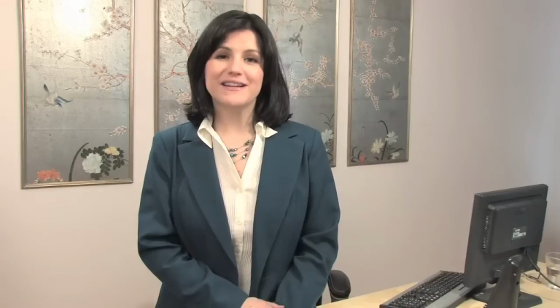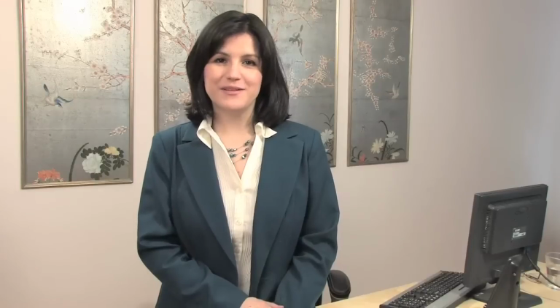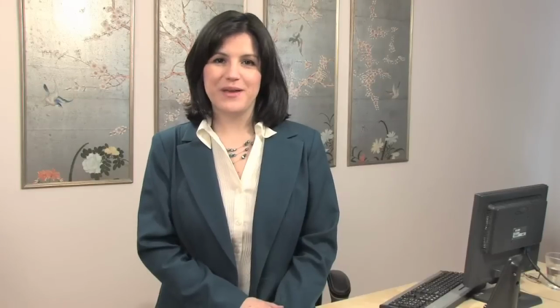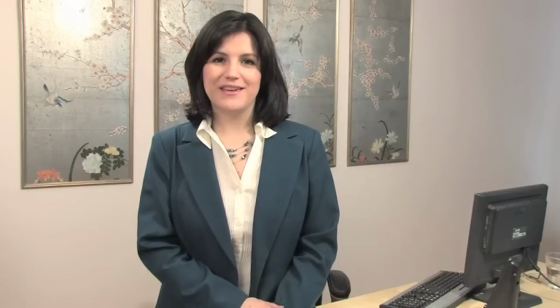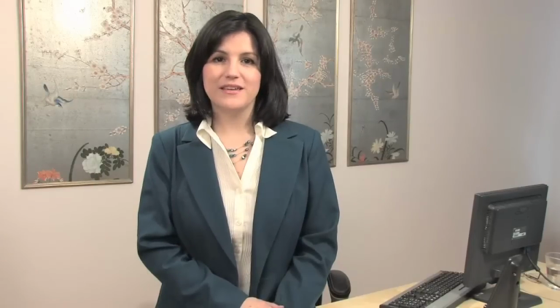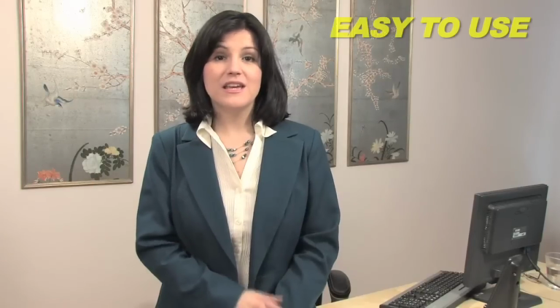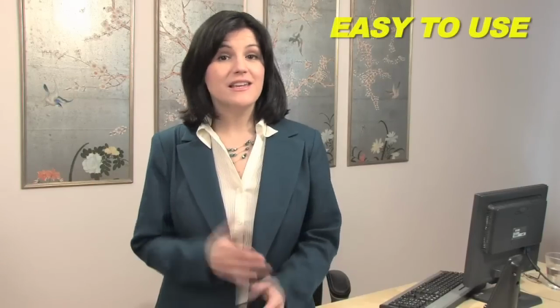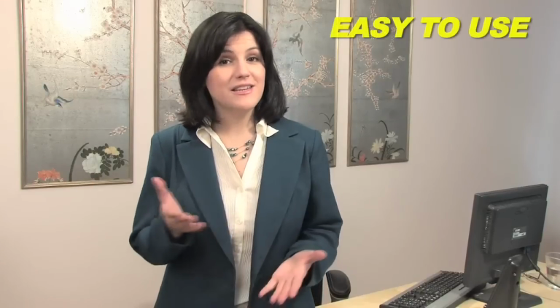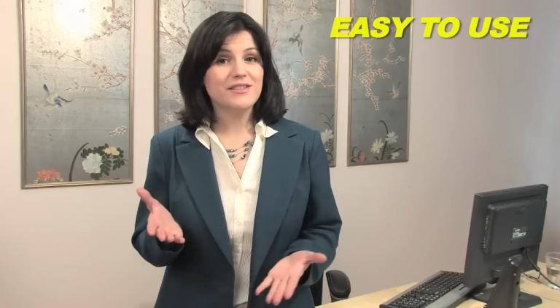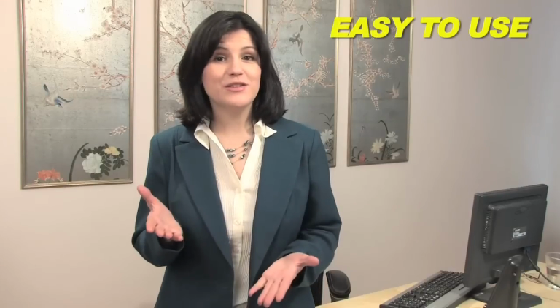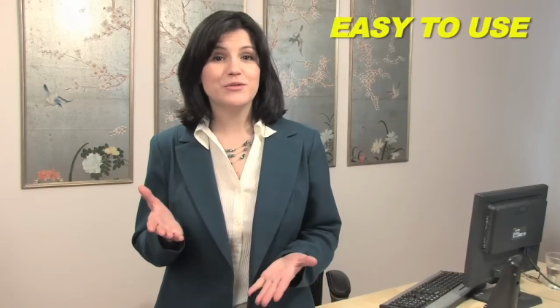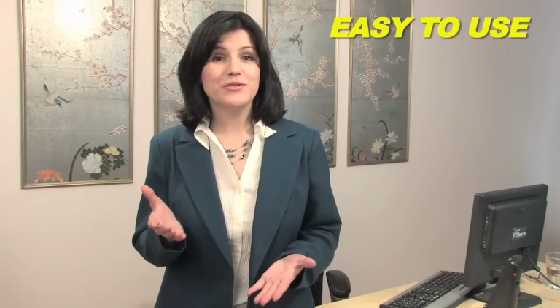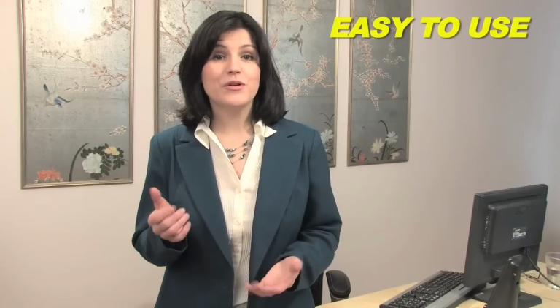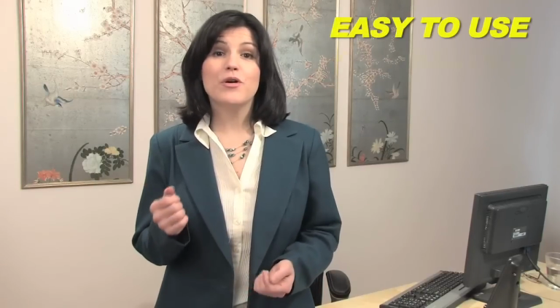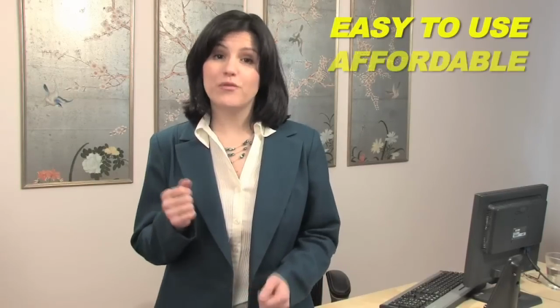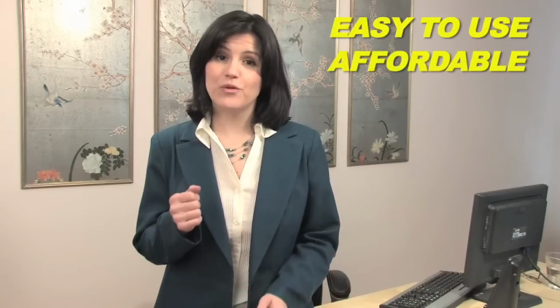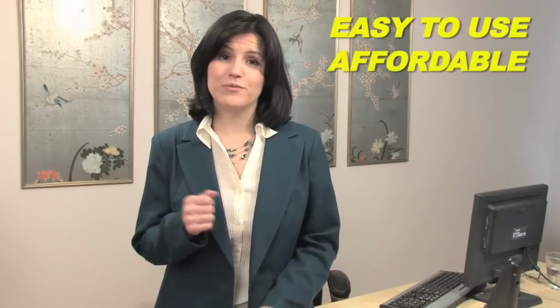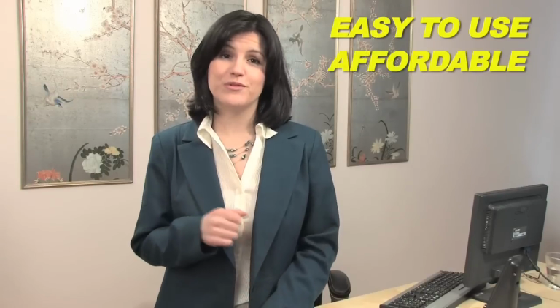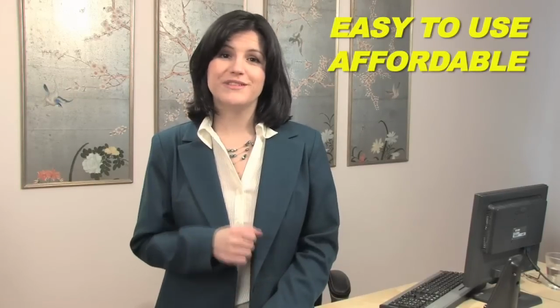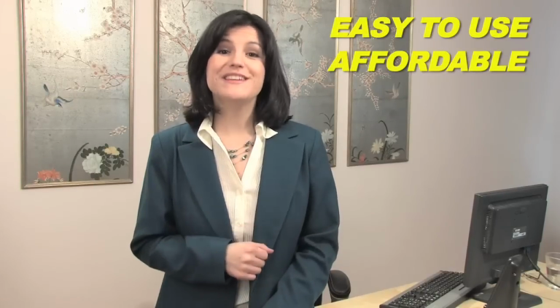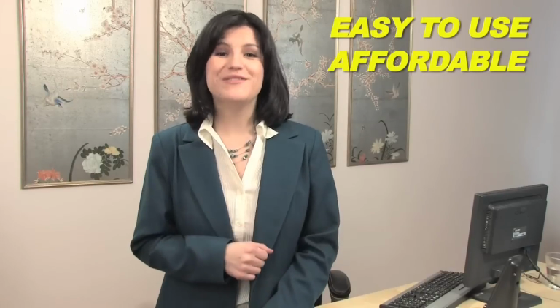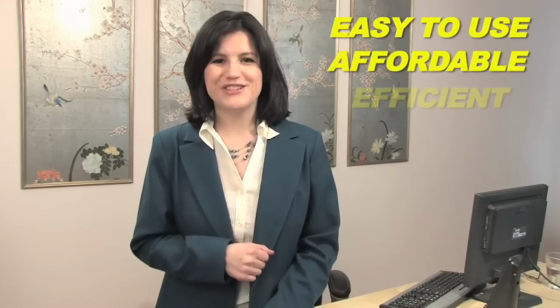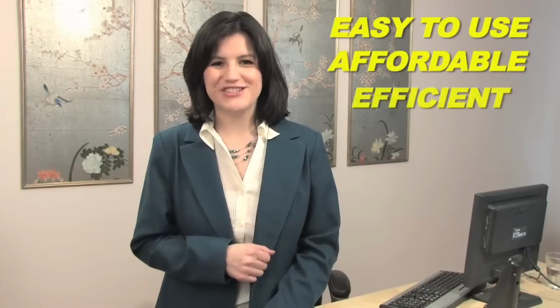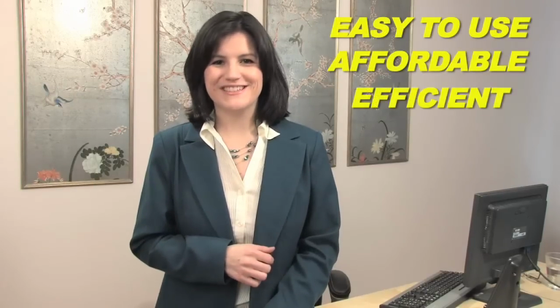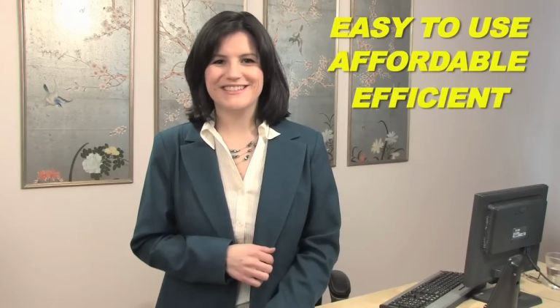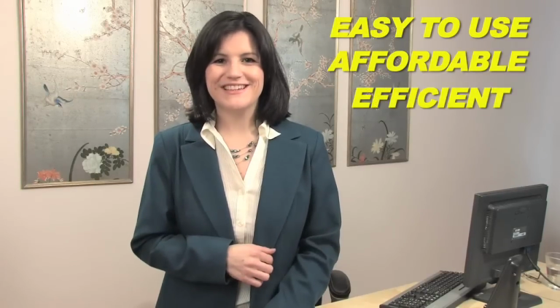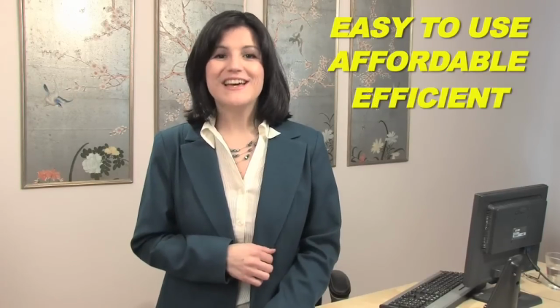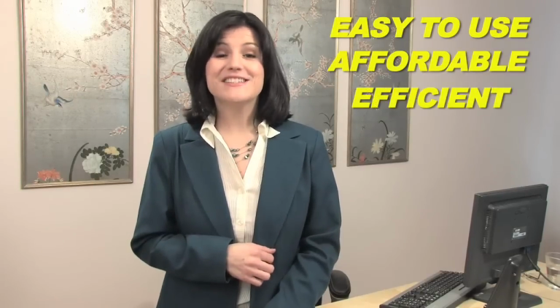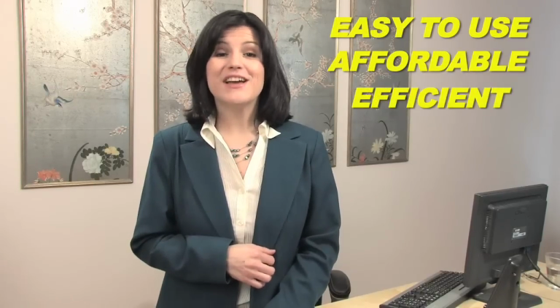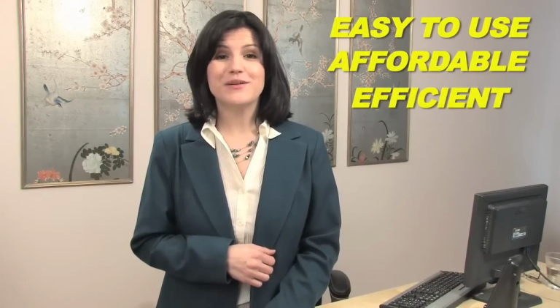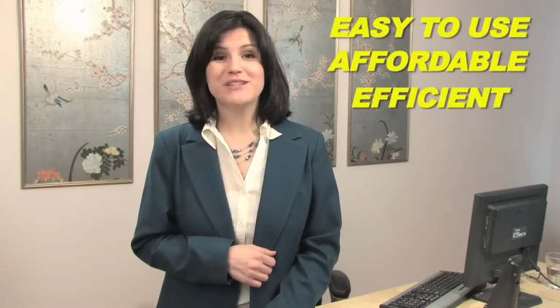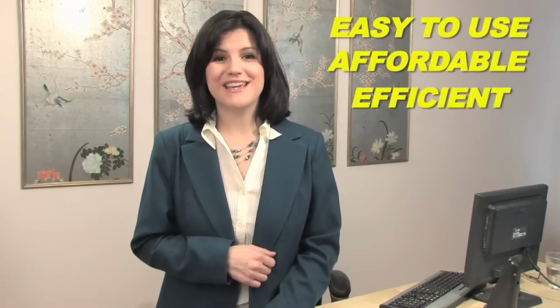MaxiPay: easy to use, affordable, efficient. Sign up today.